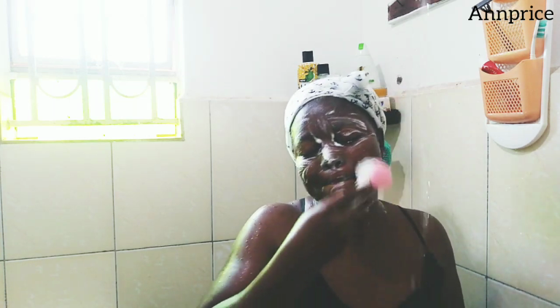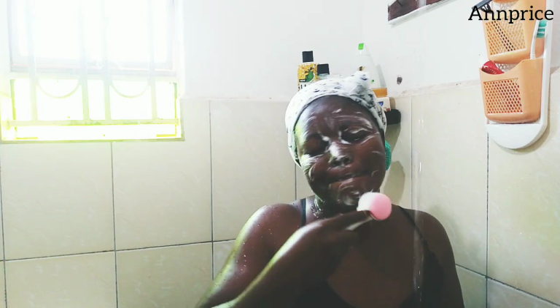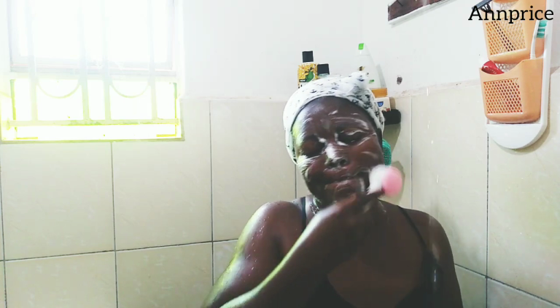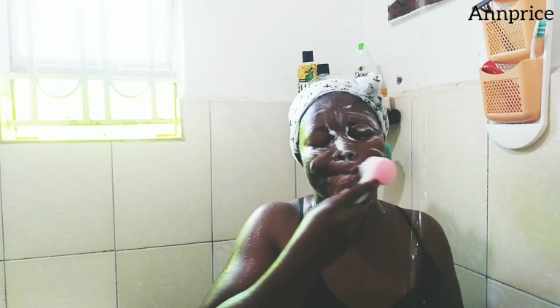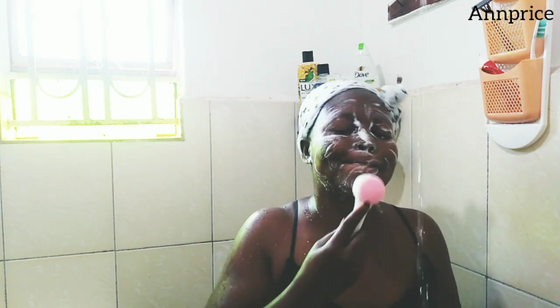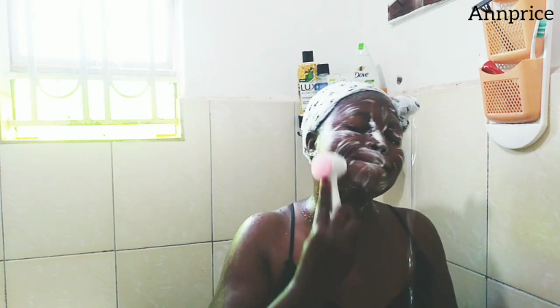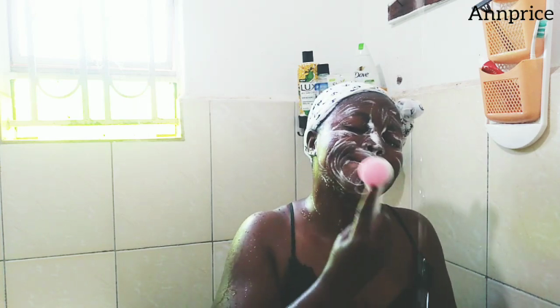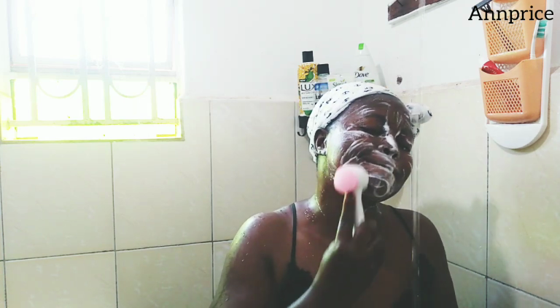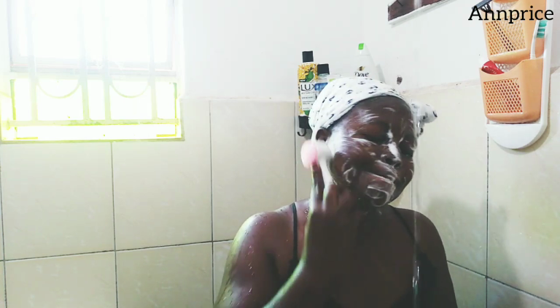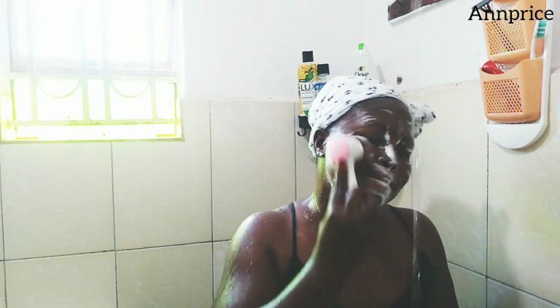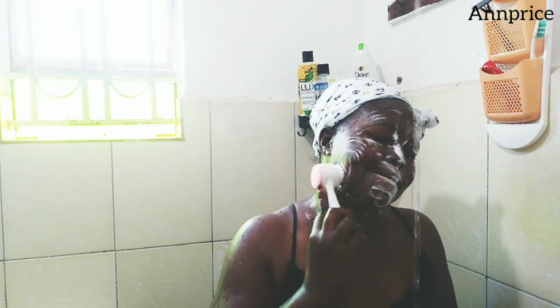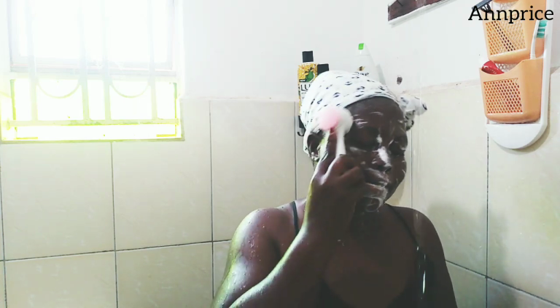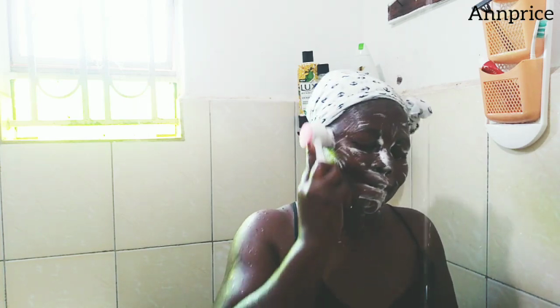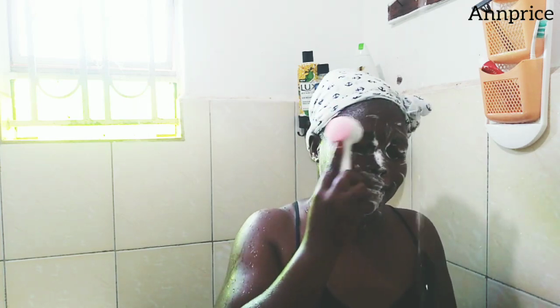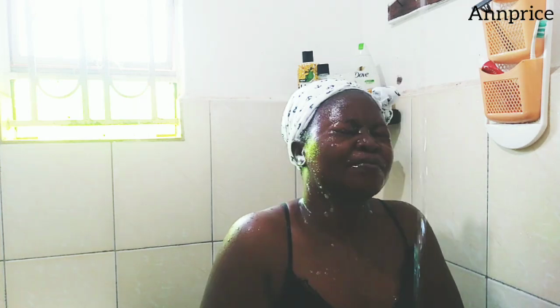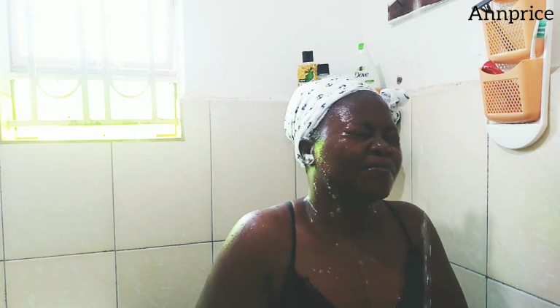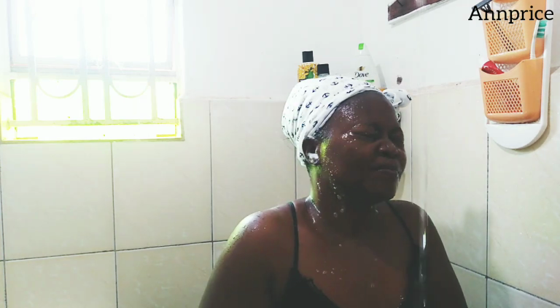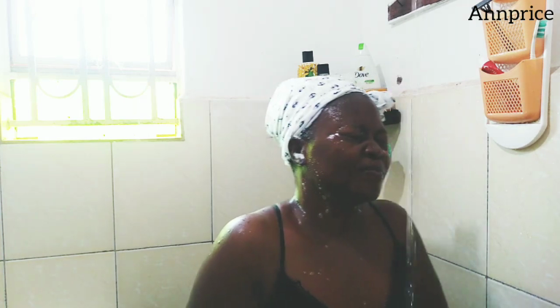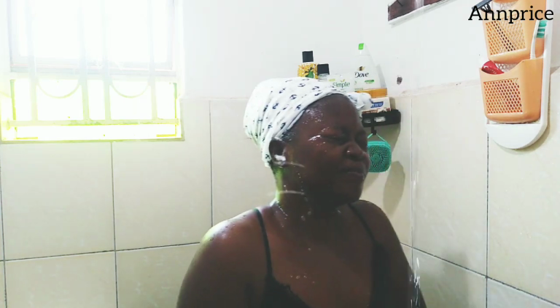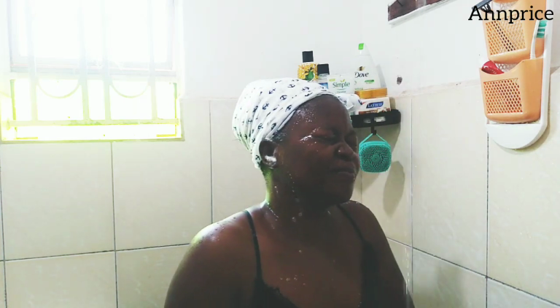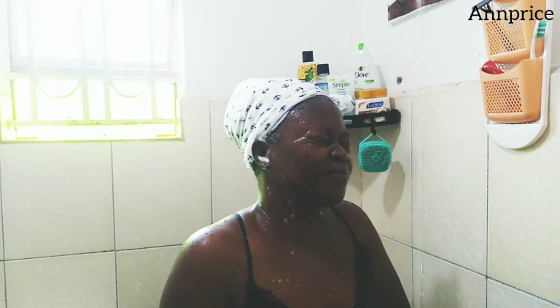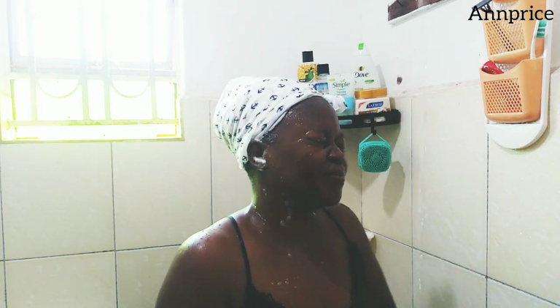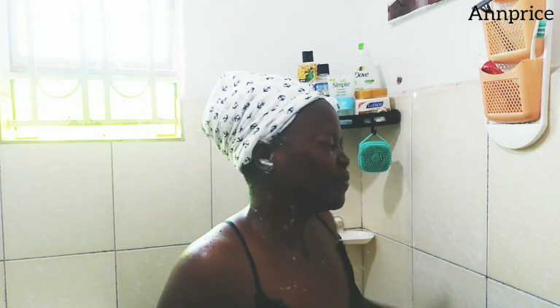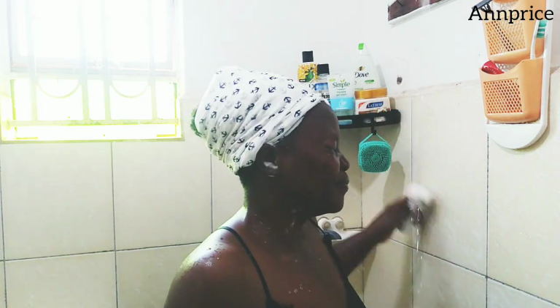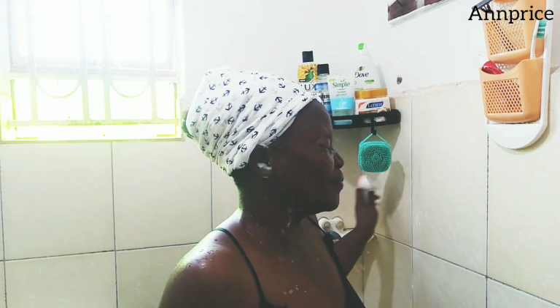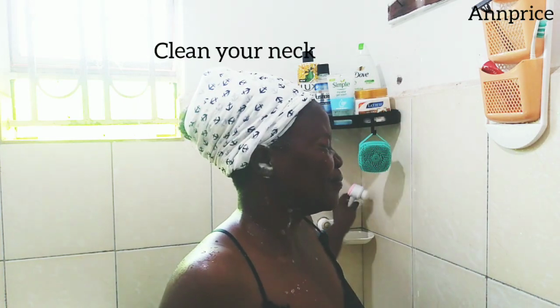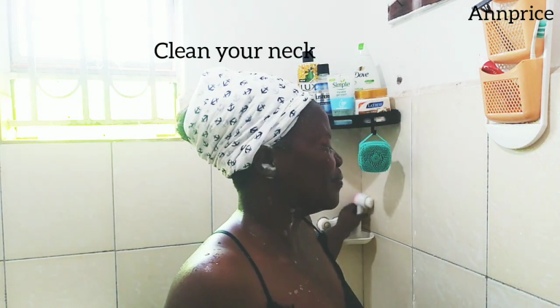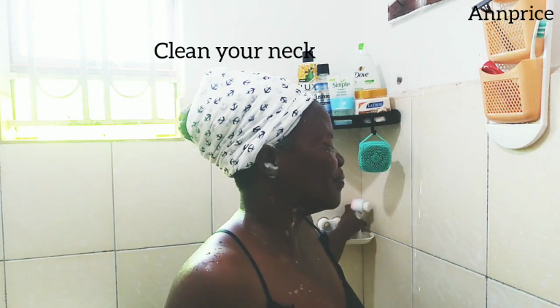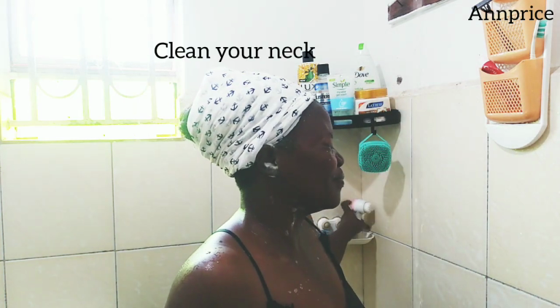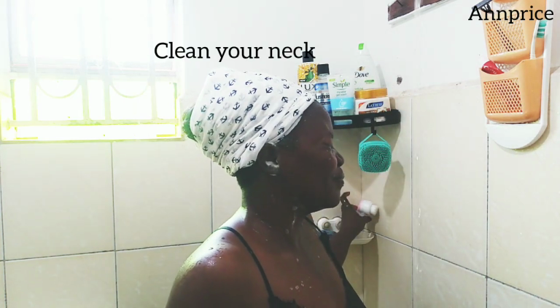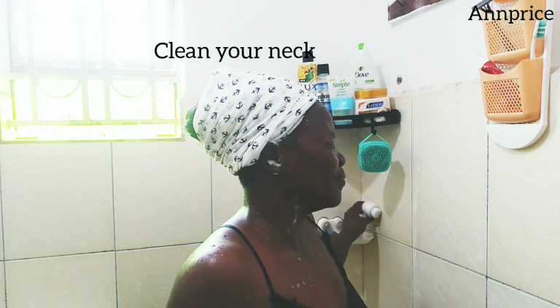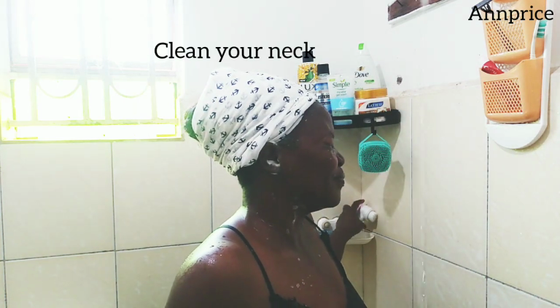Guys, make sure you clean your ears very well and don't forget to scrub your neck.